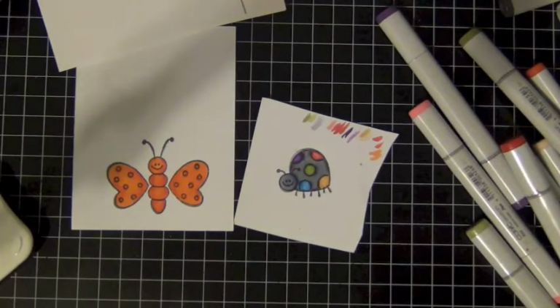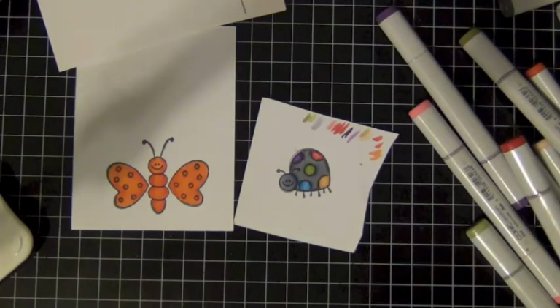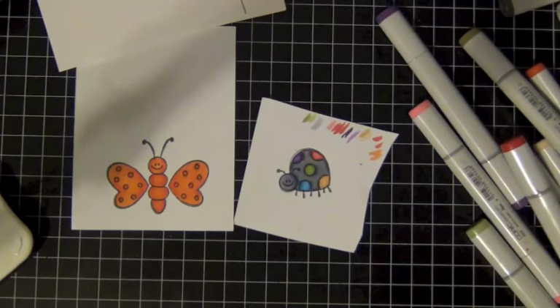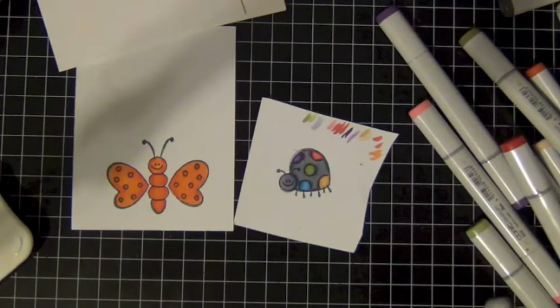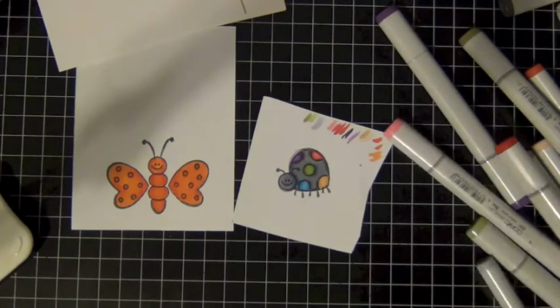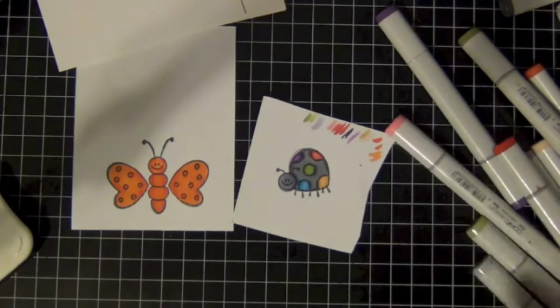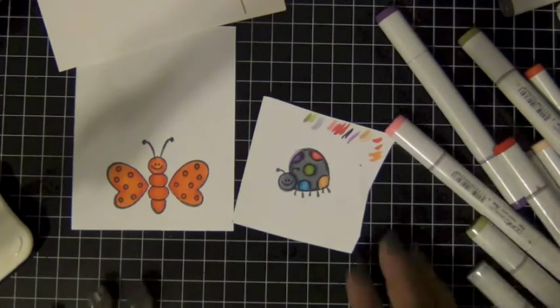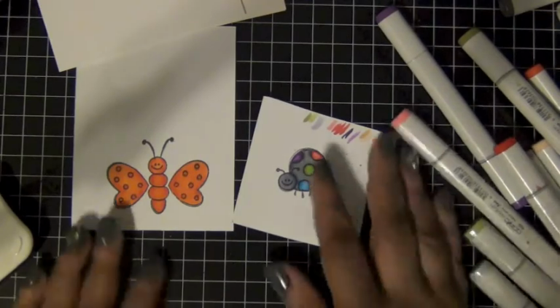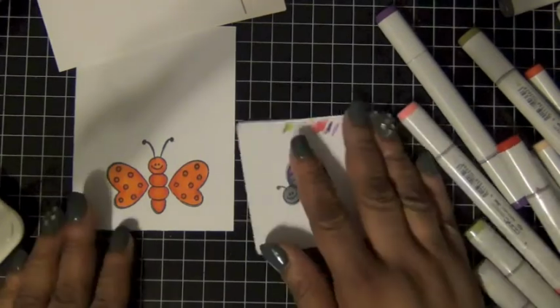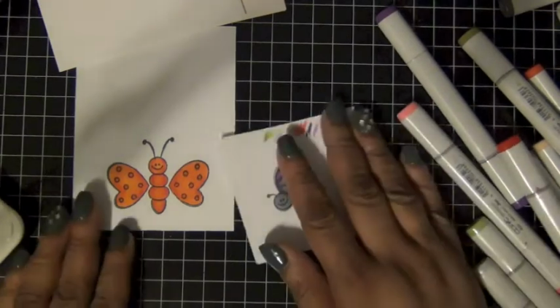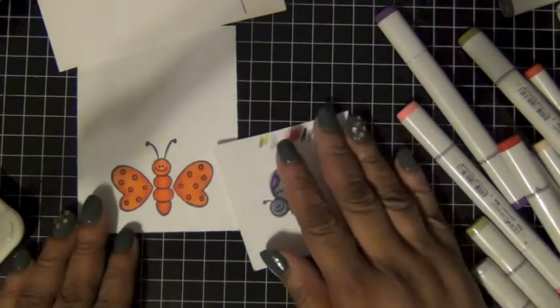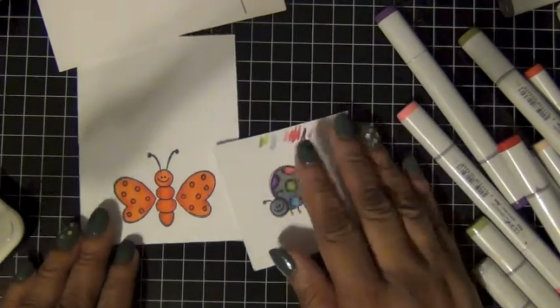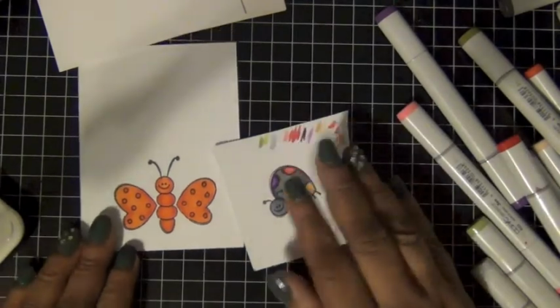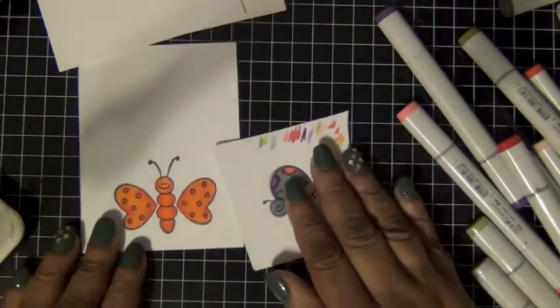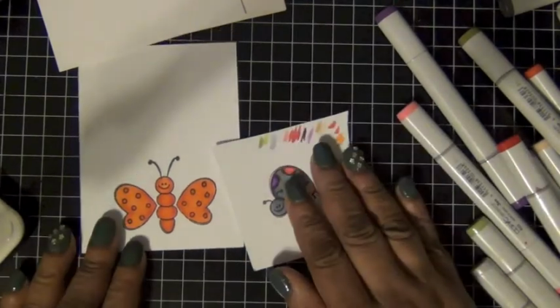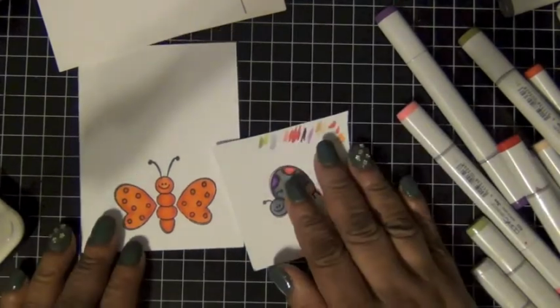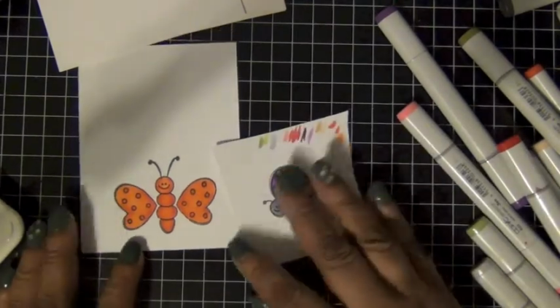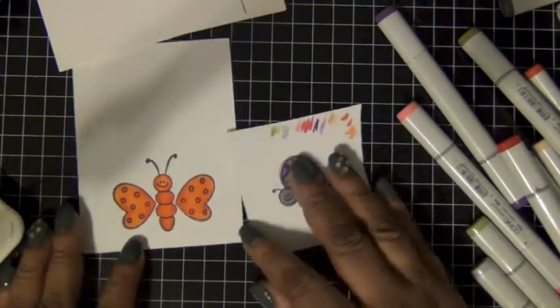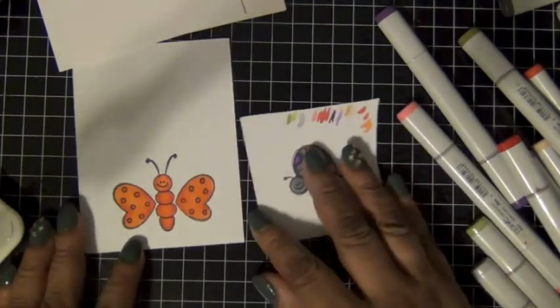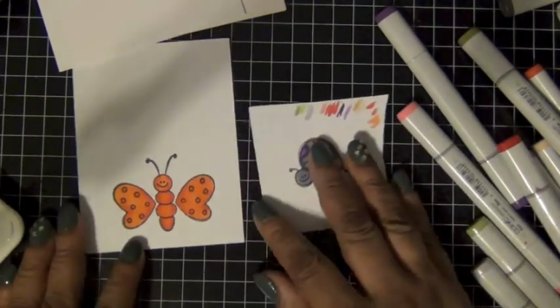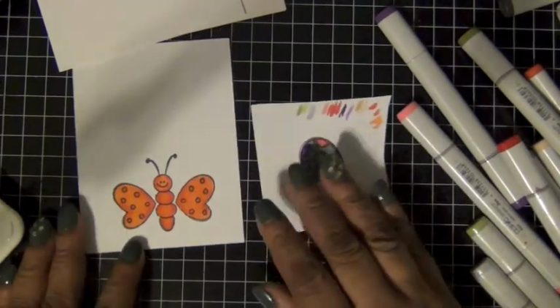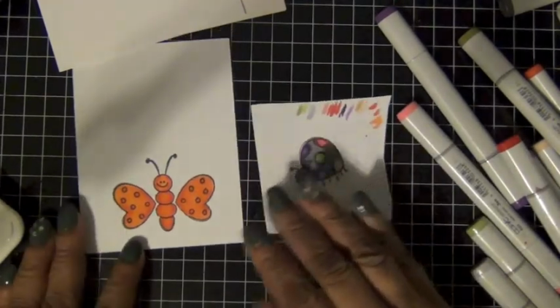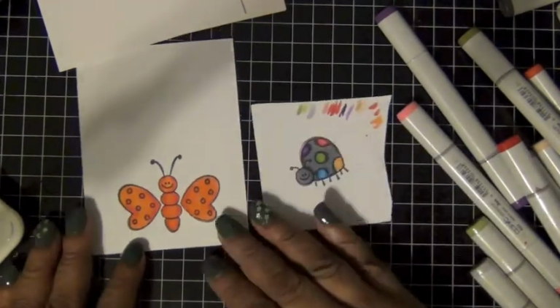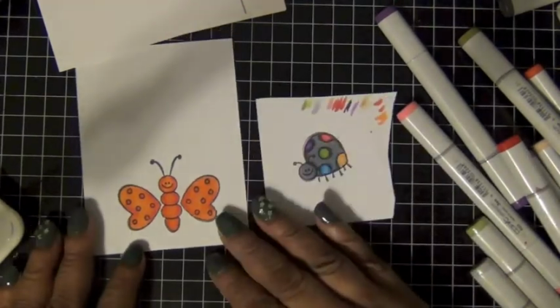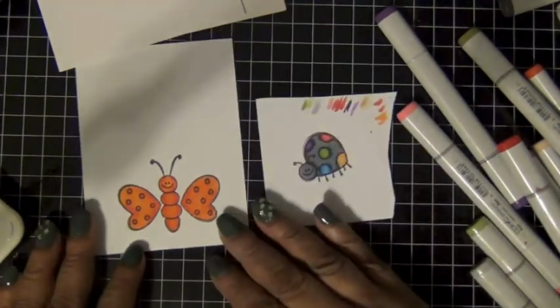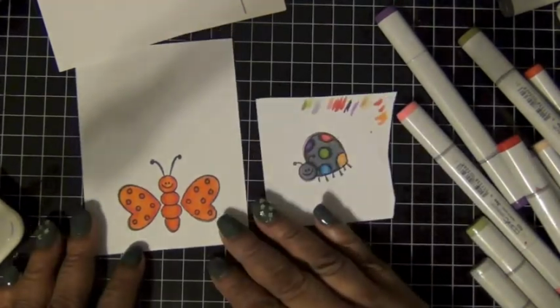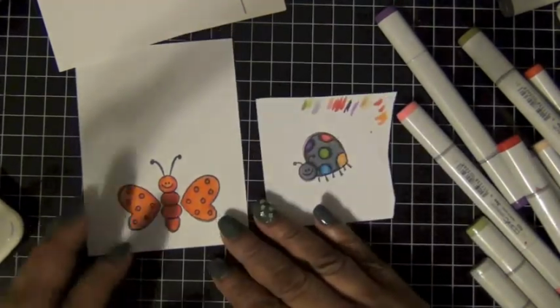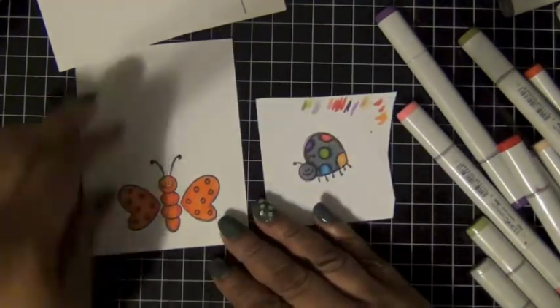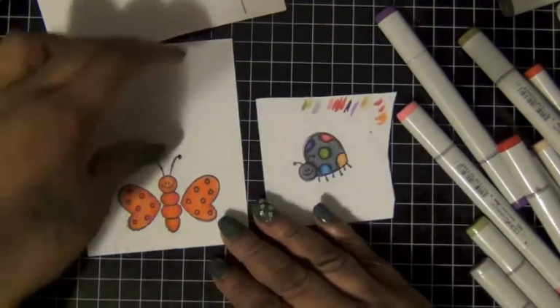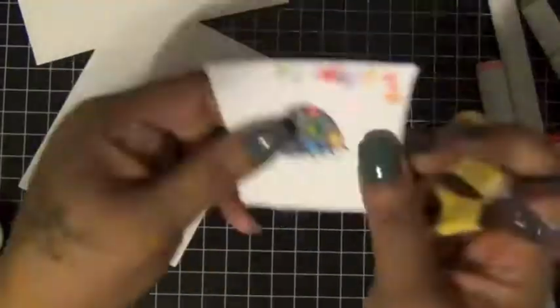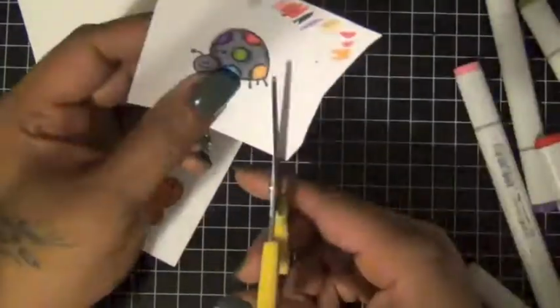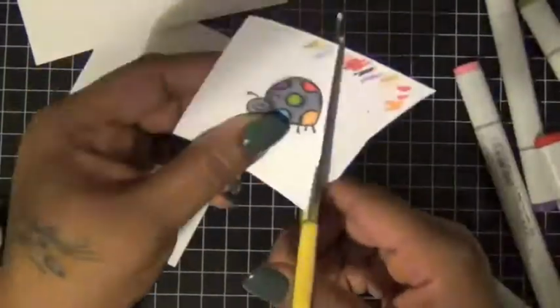So this is what my two little guys look like and I'm going to cut them out.